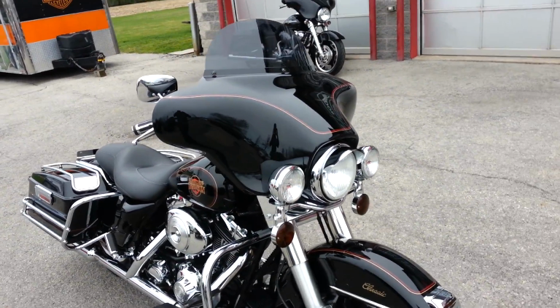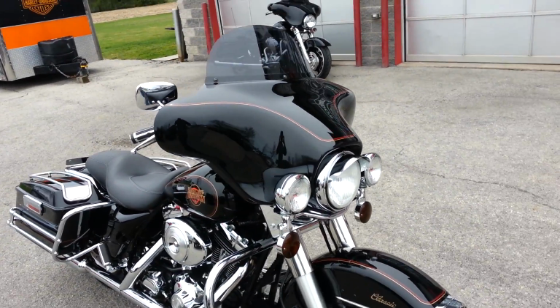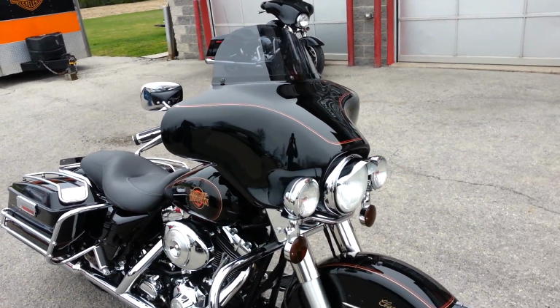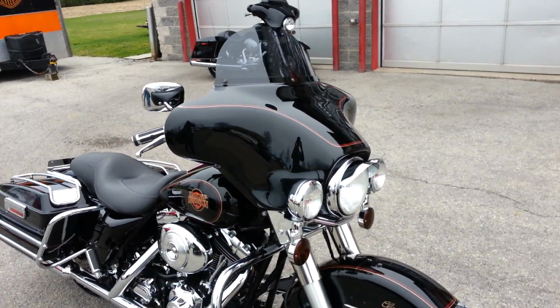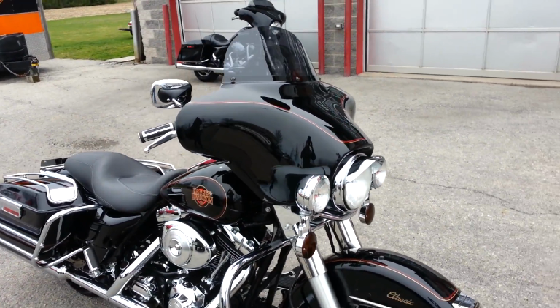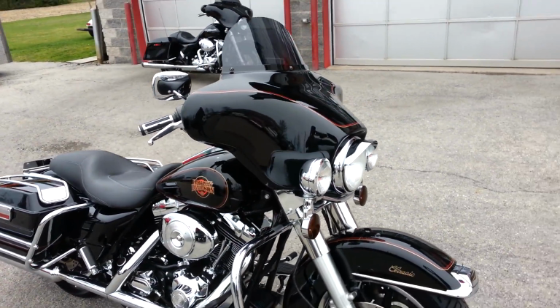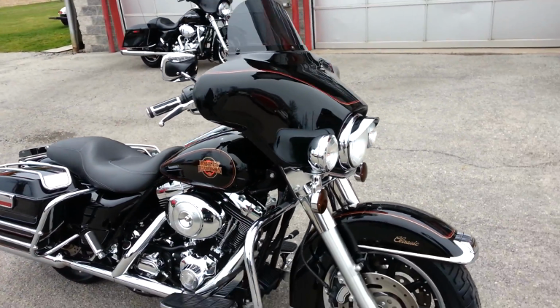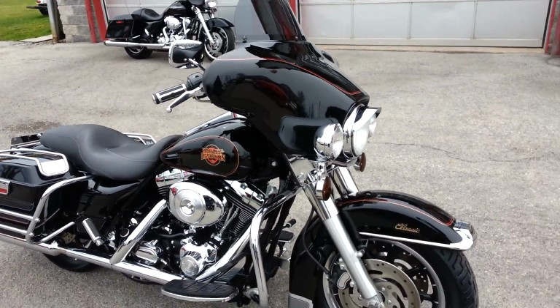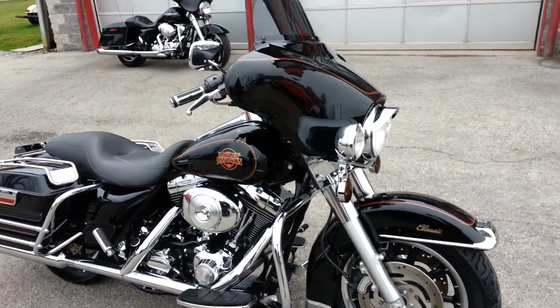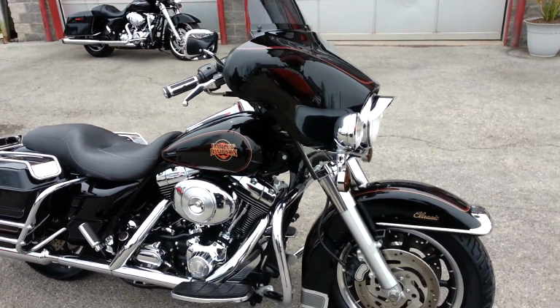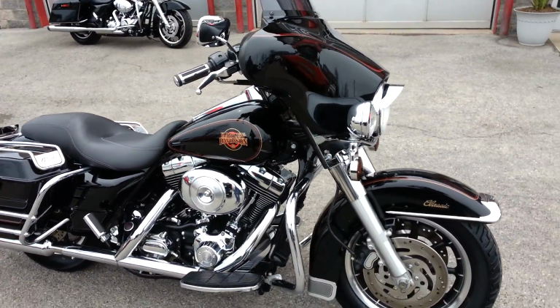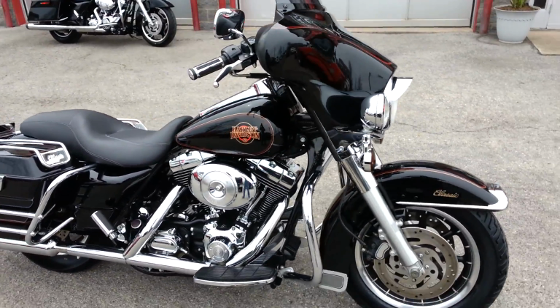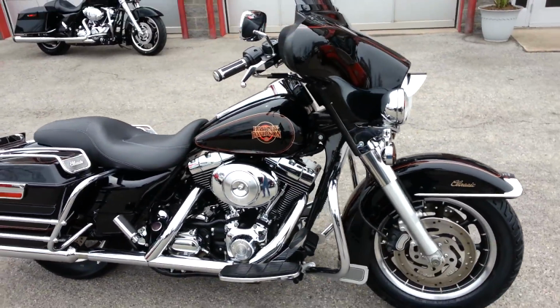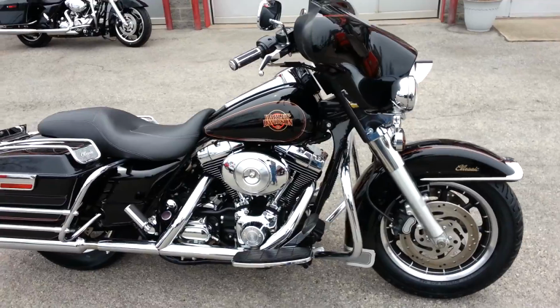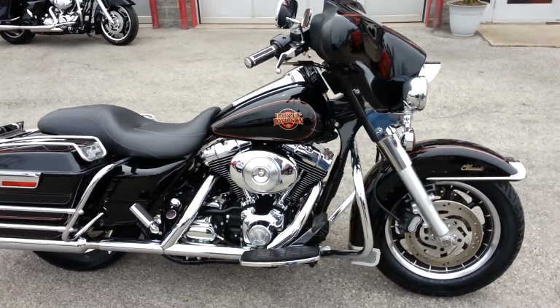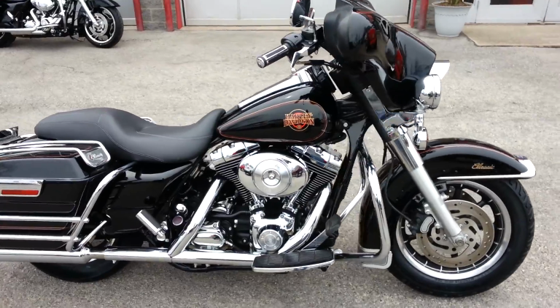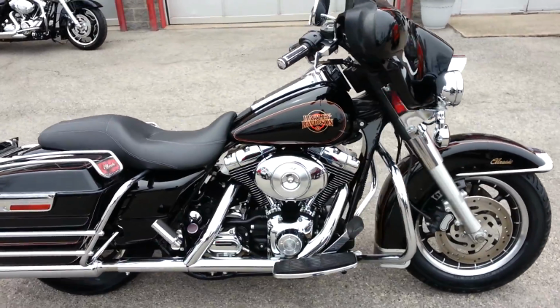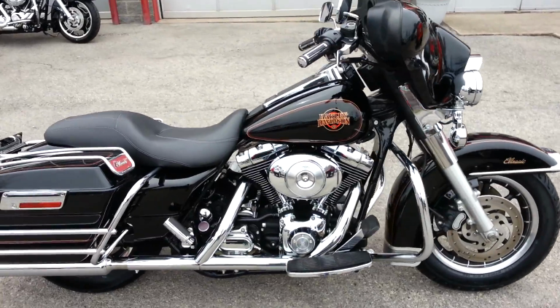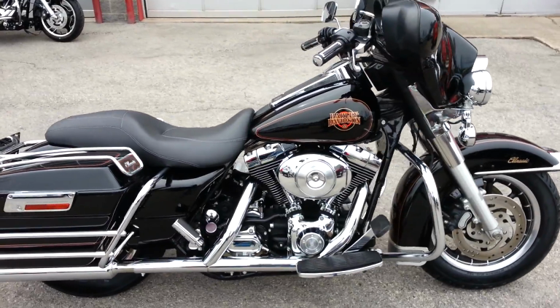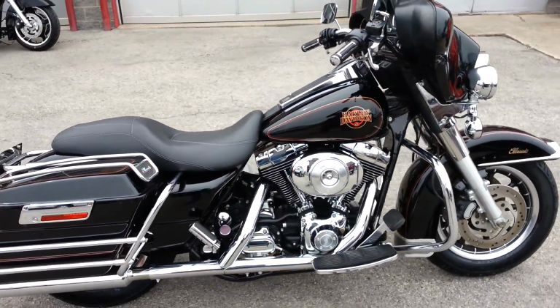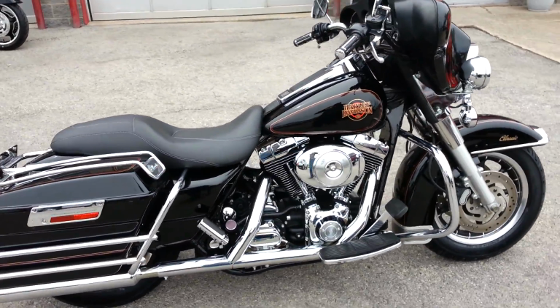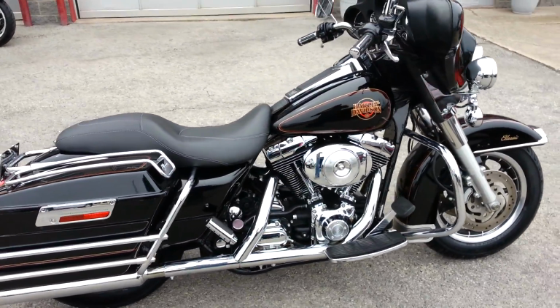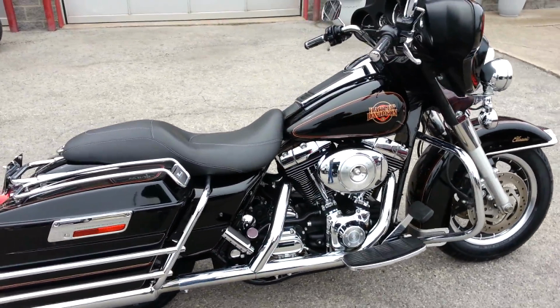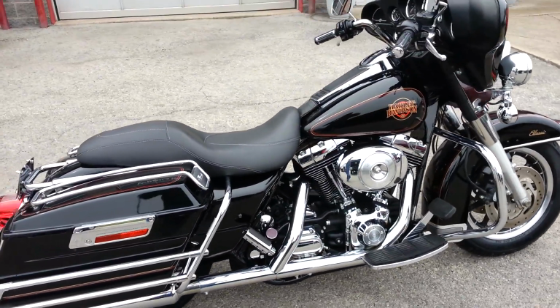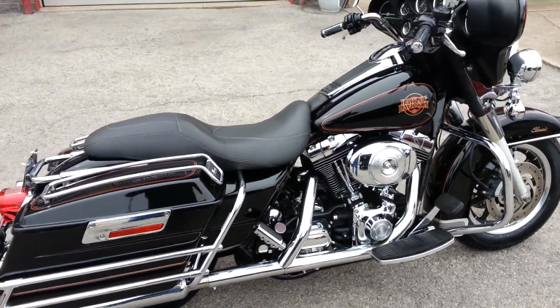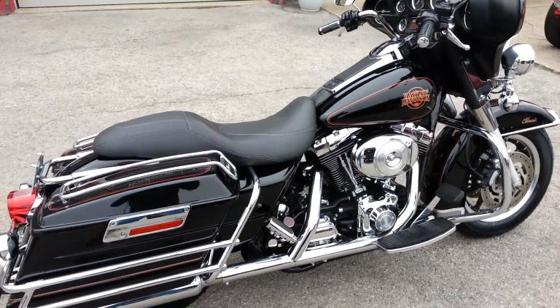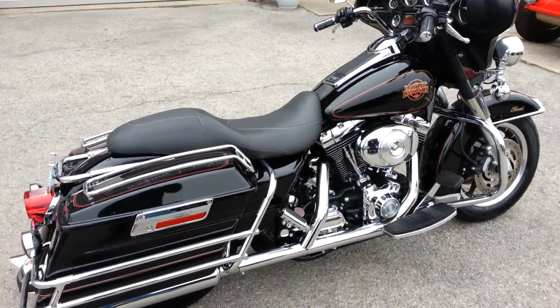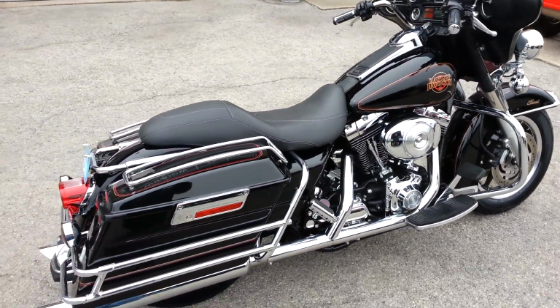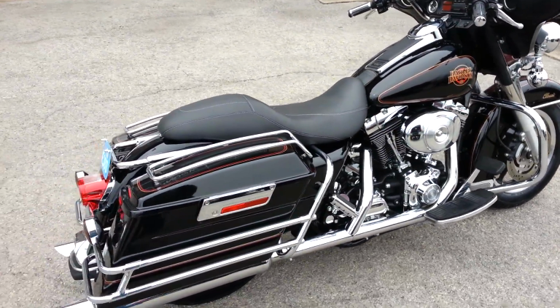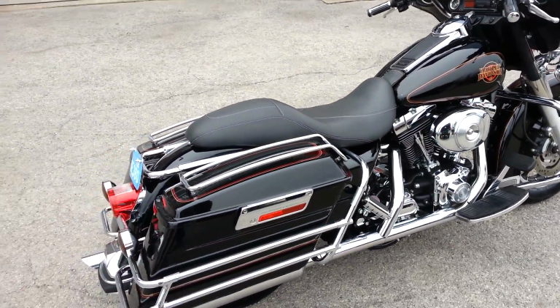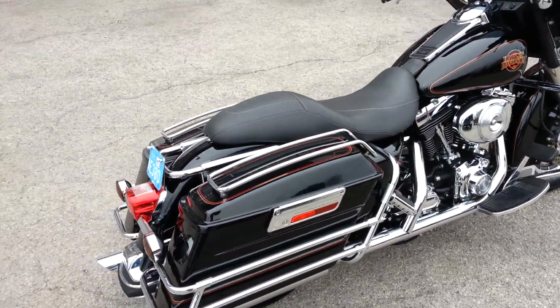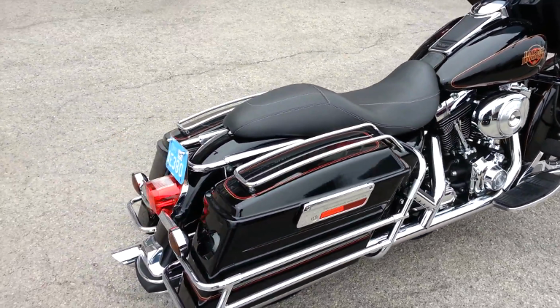It's got a smoked windshield on it. Really good paint on the bike — original black paint.